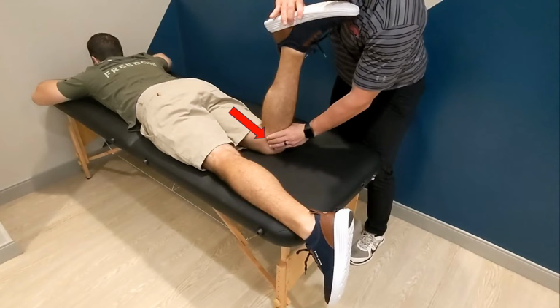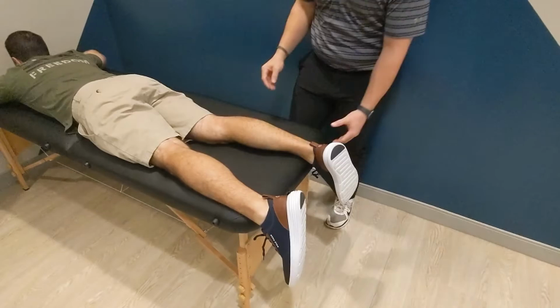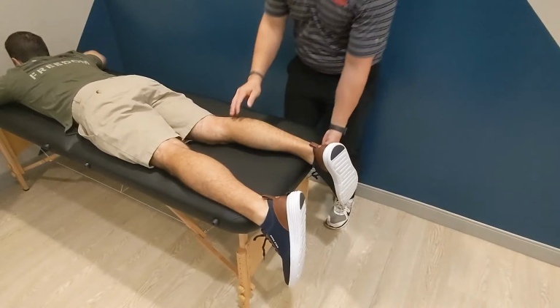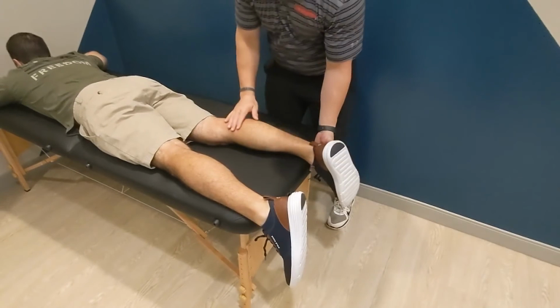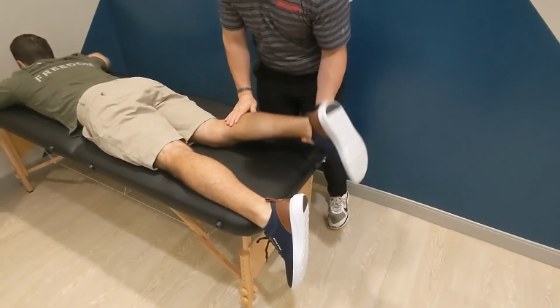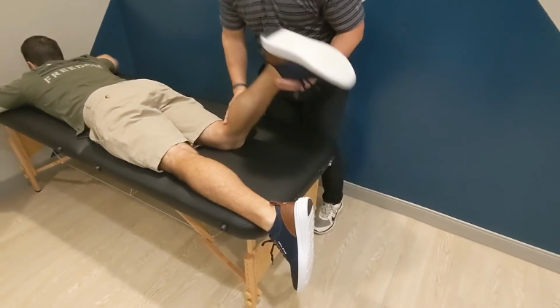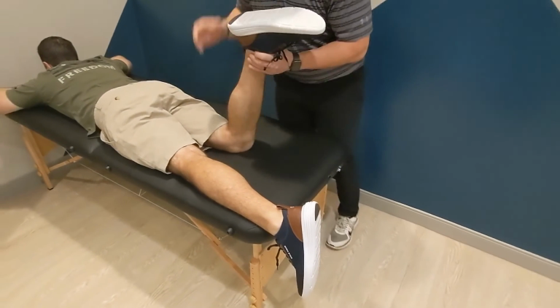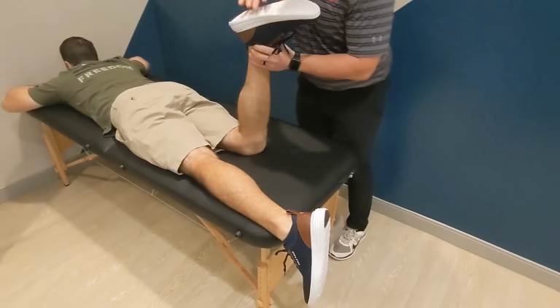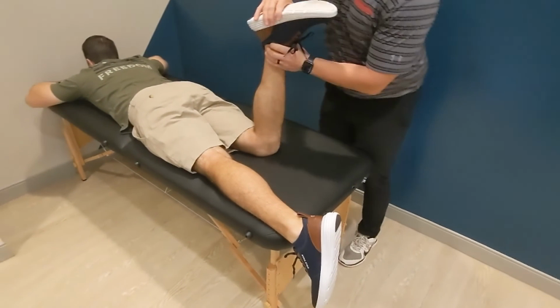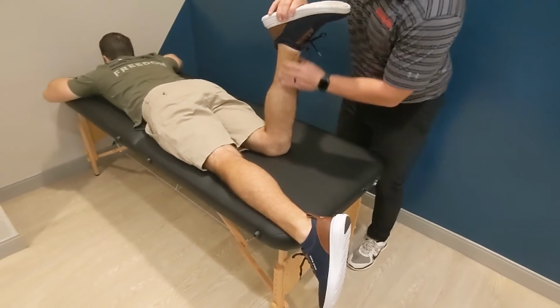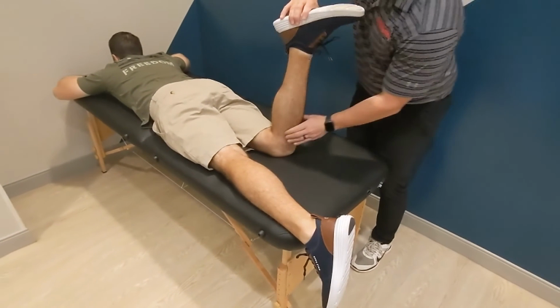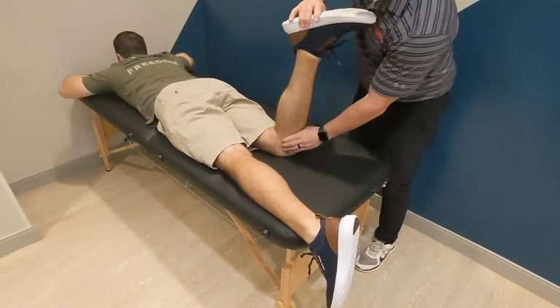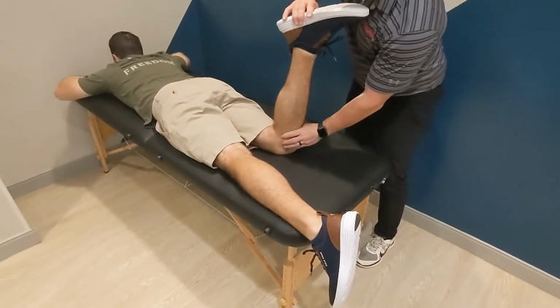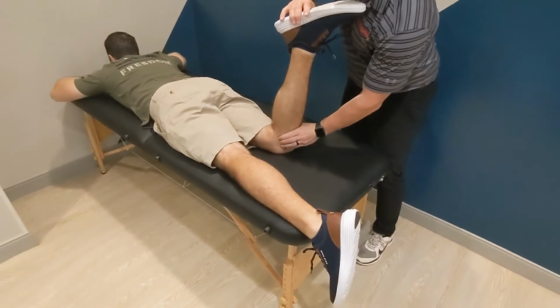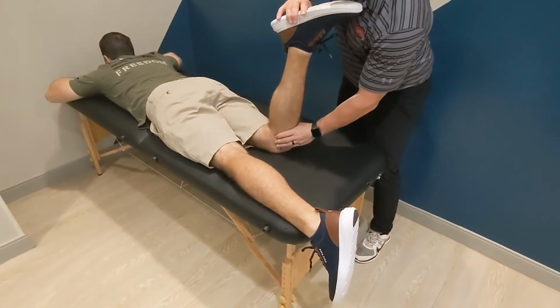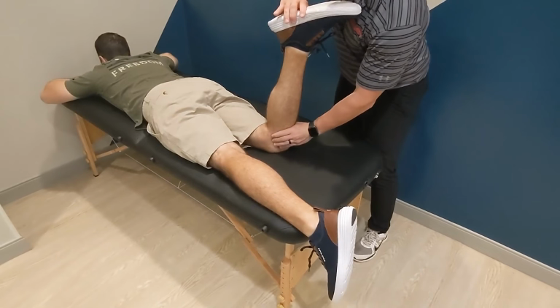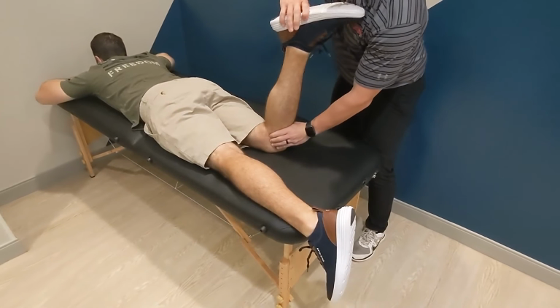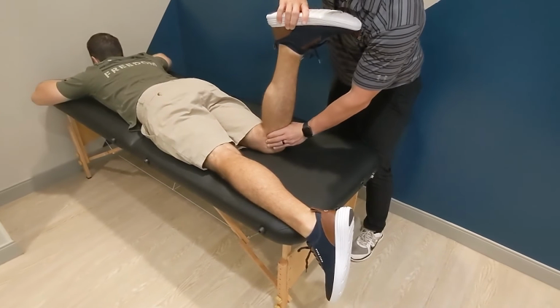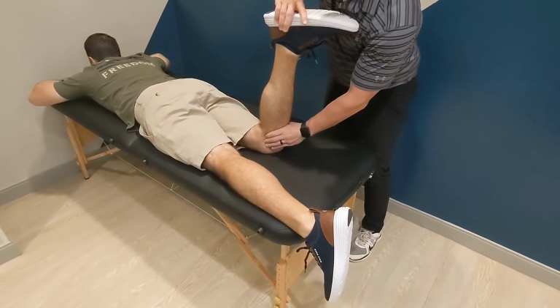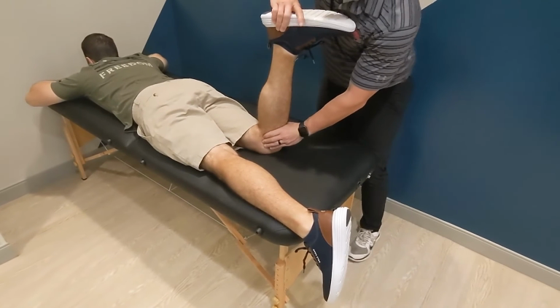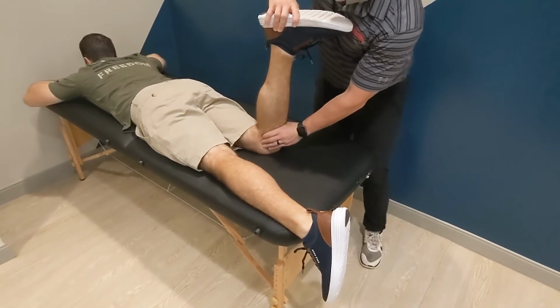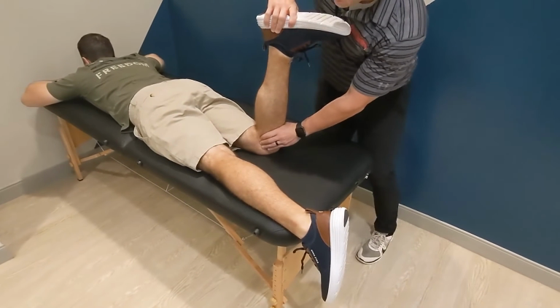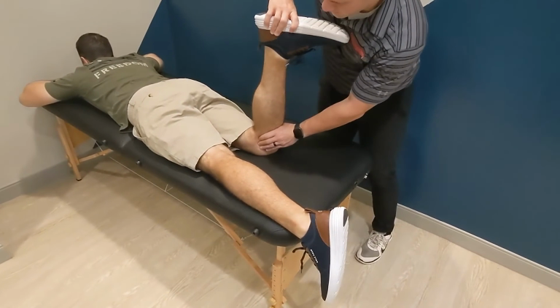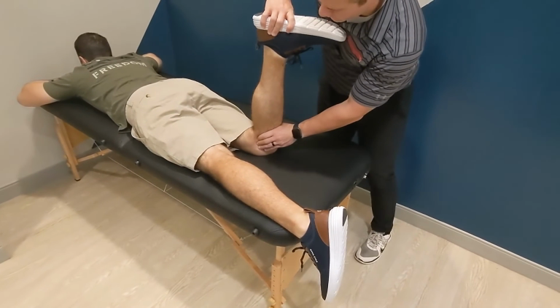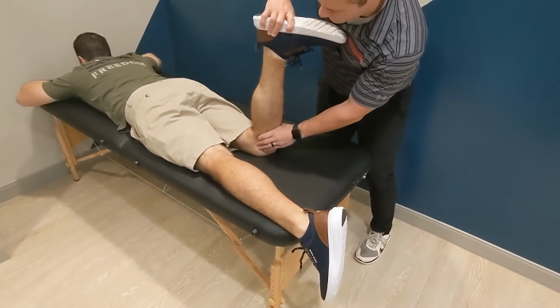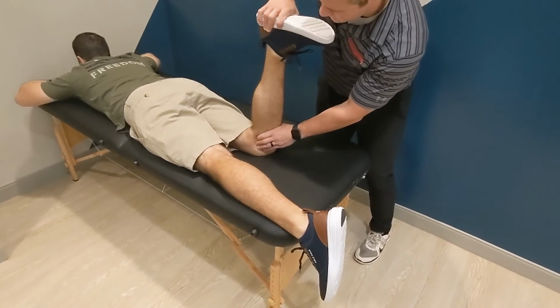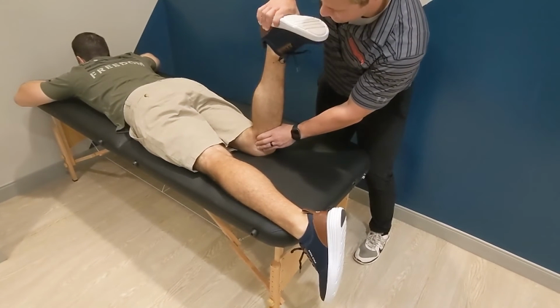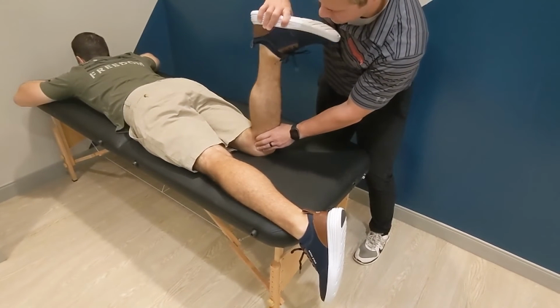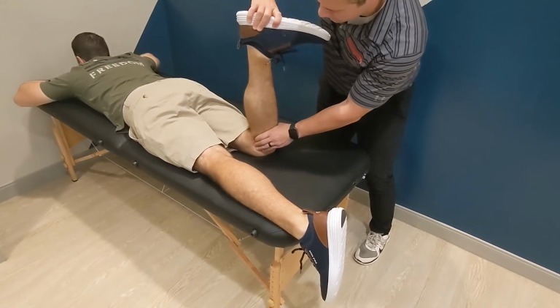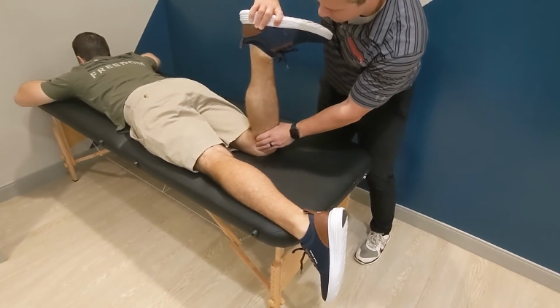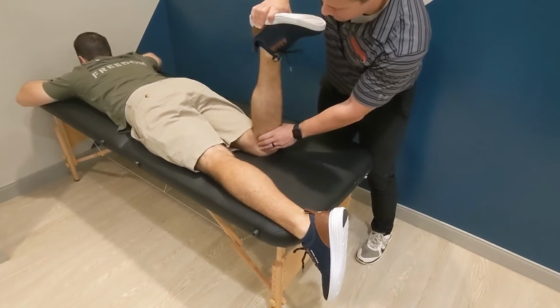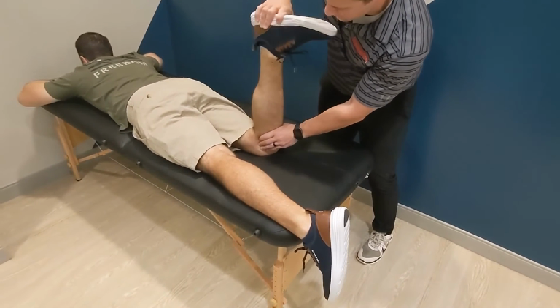If distraction is more painful, this suggests a non-meniscal etiology, while if compression is more painful, this suggests a meniscus etiology.